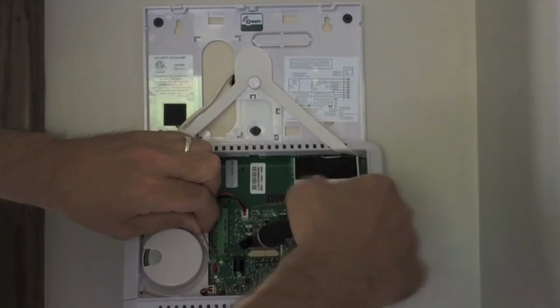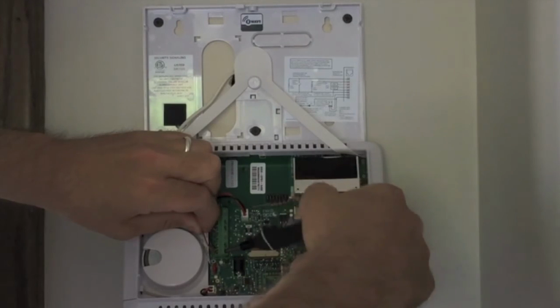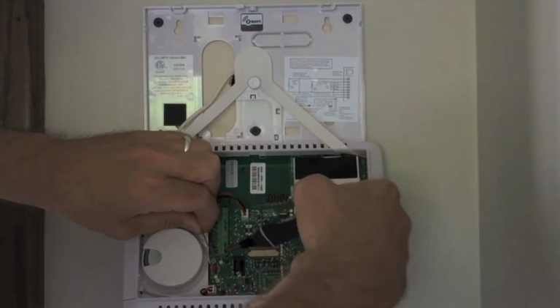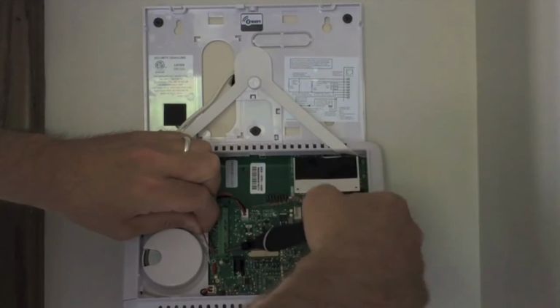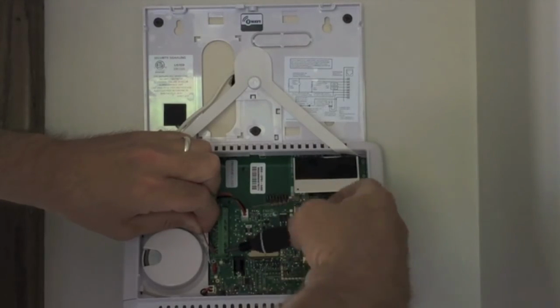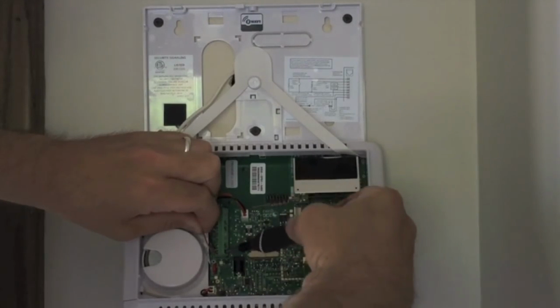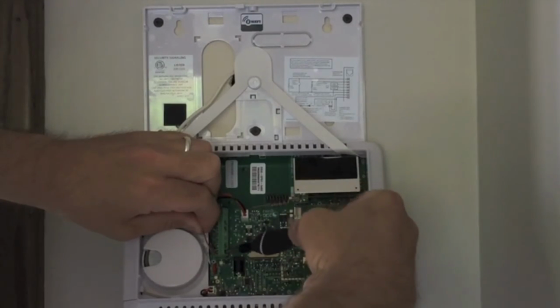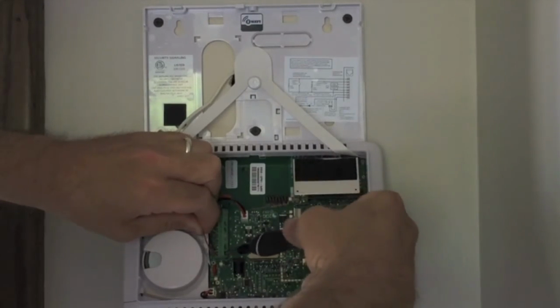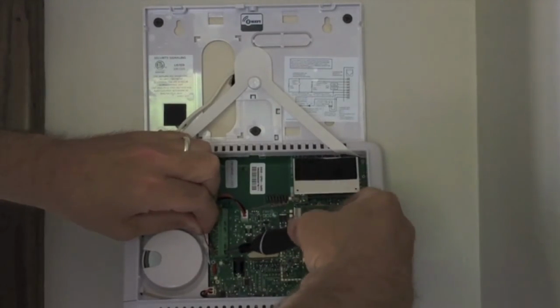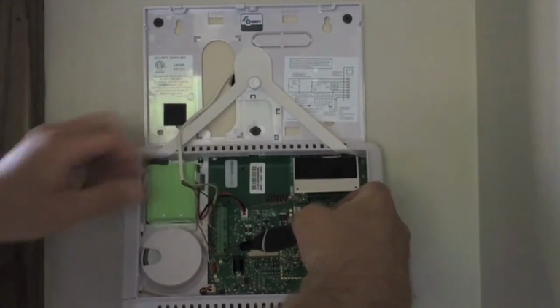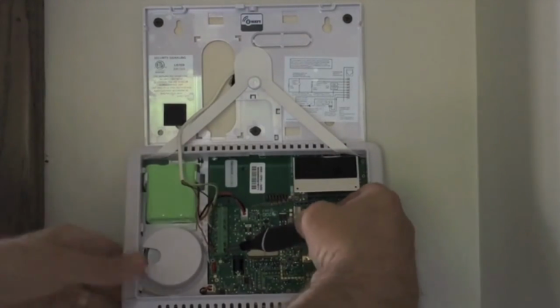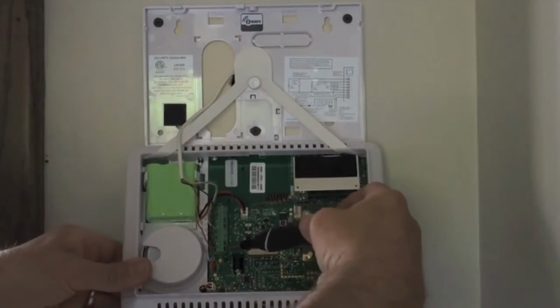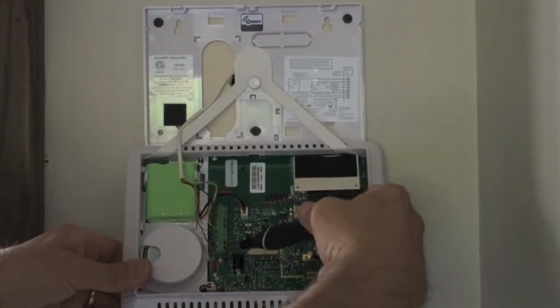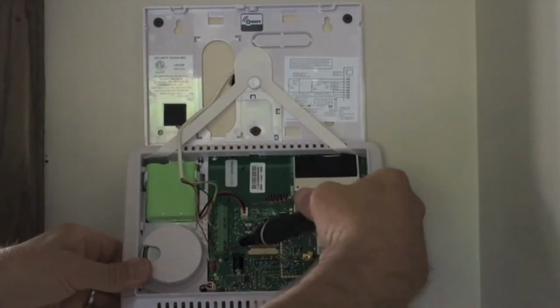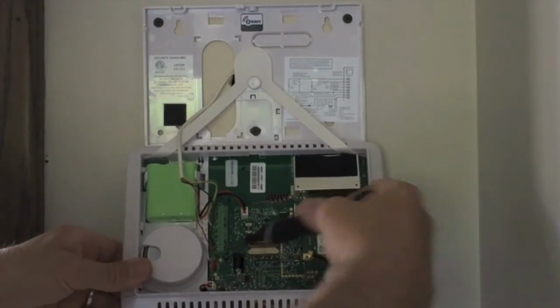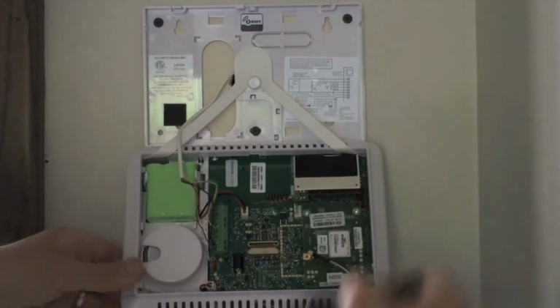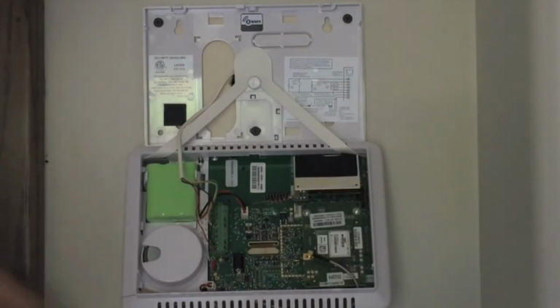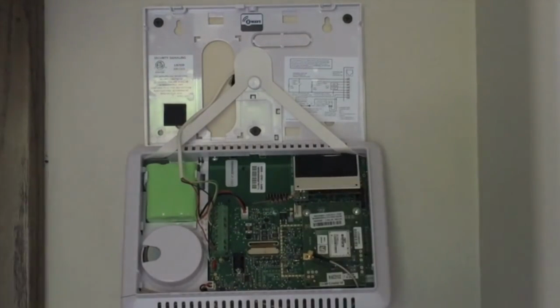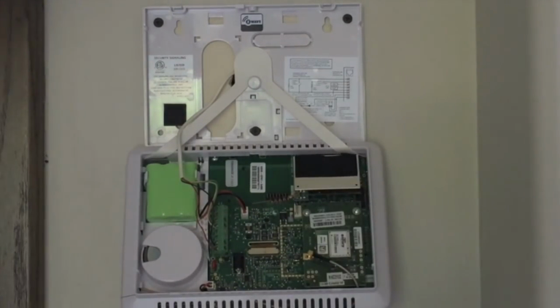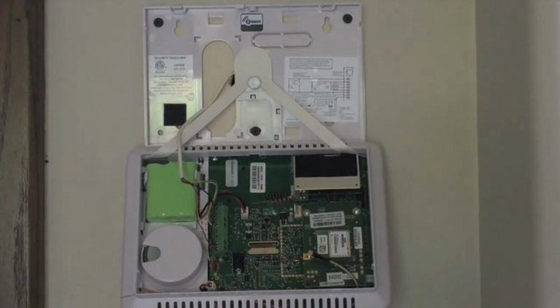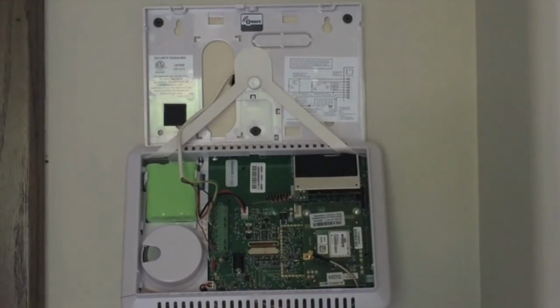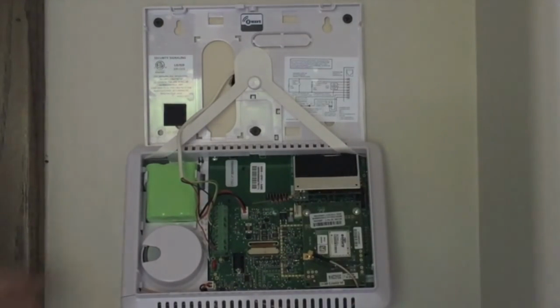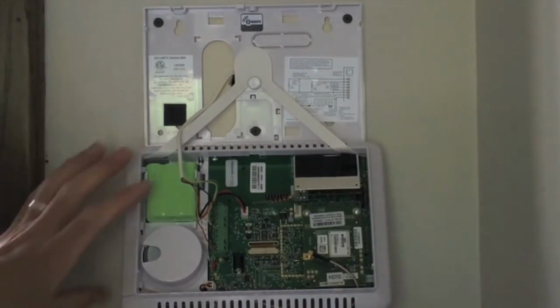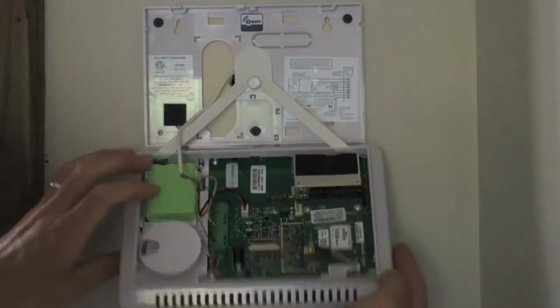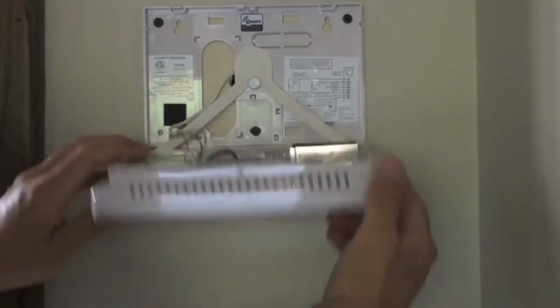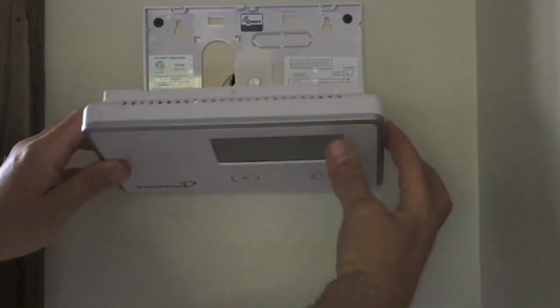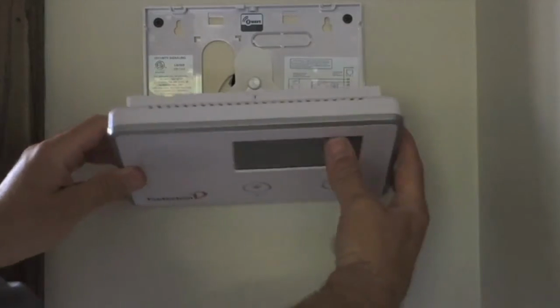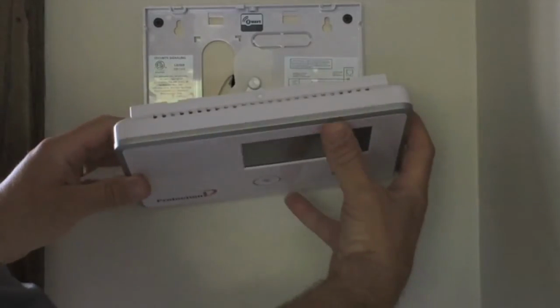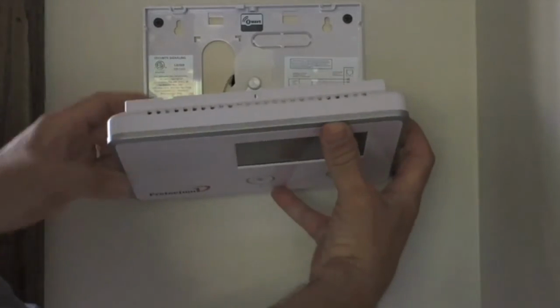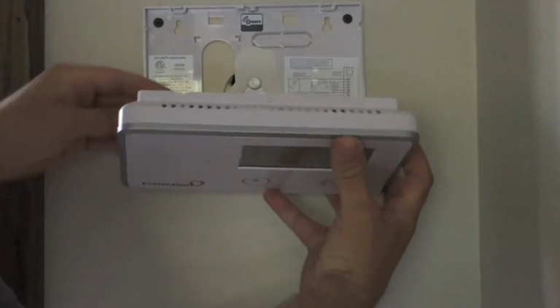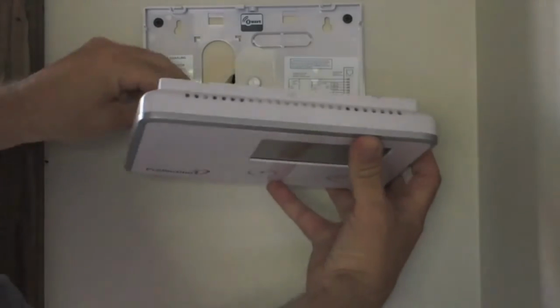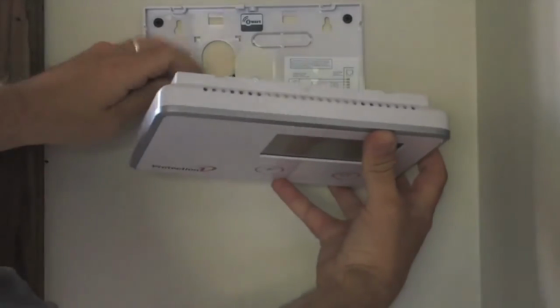I still have to flash the TS1 secondary touchscreen keypad, but that will be covered in a separate video.